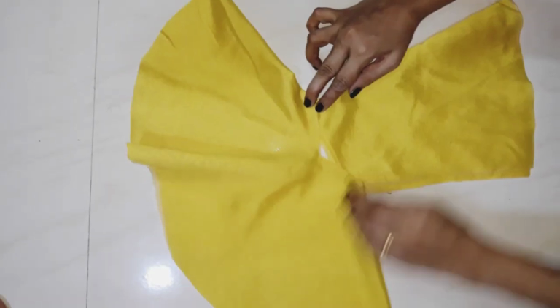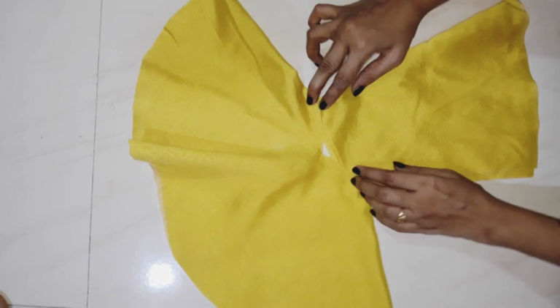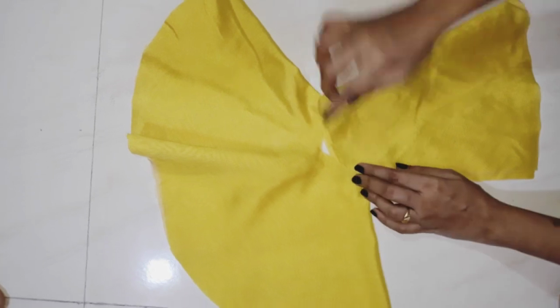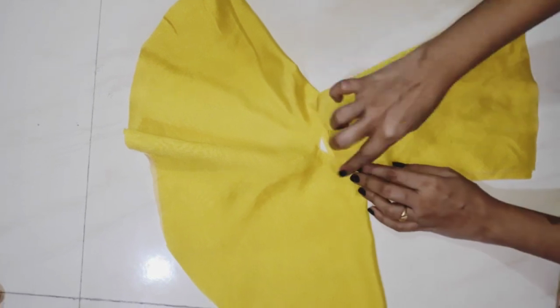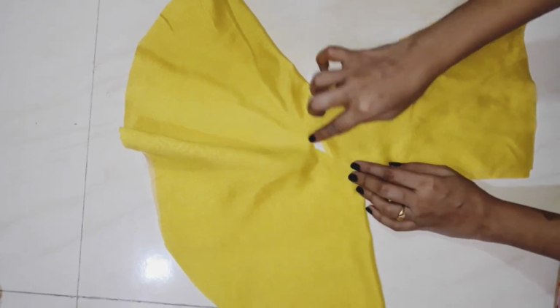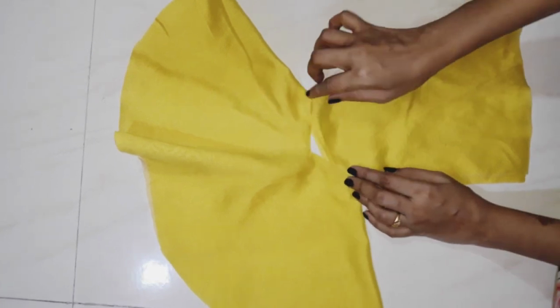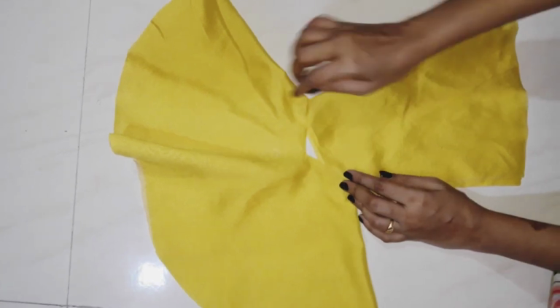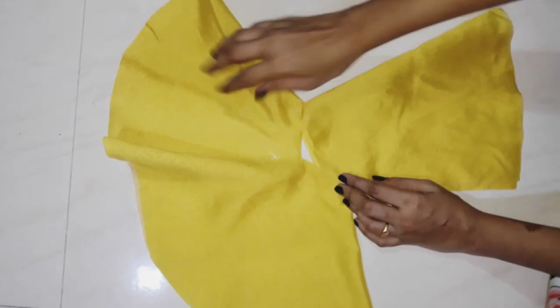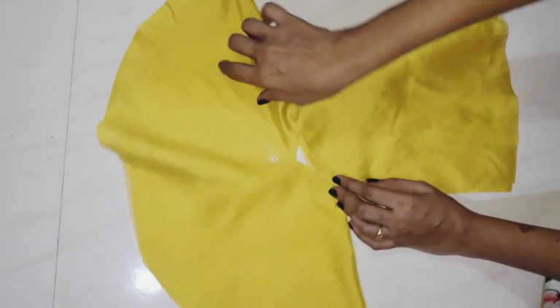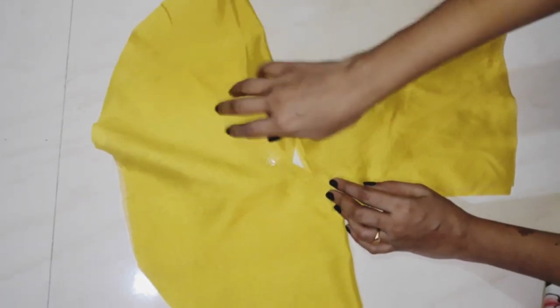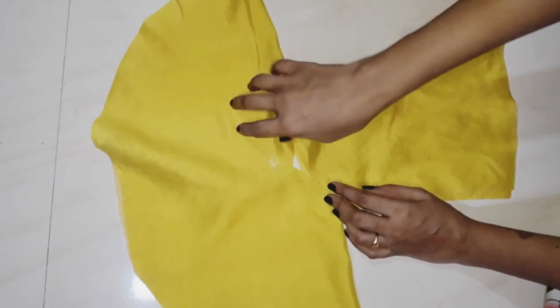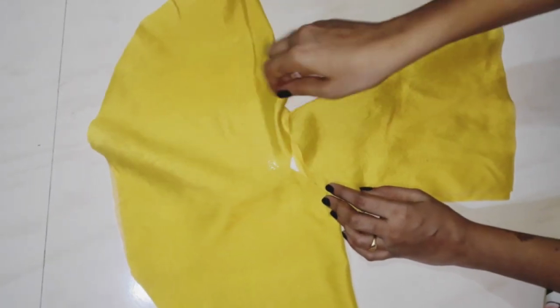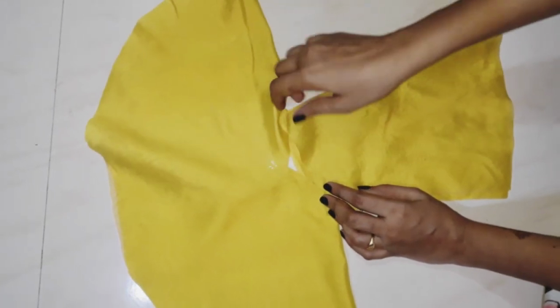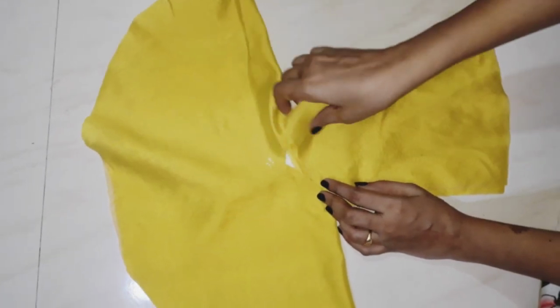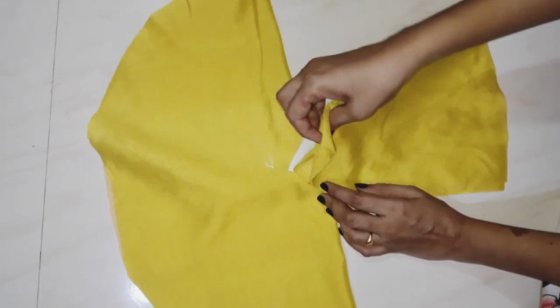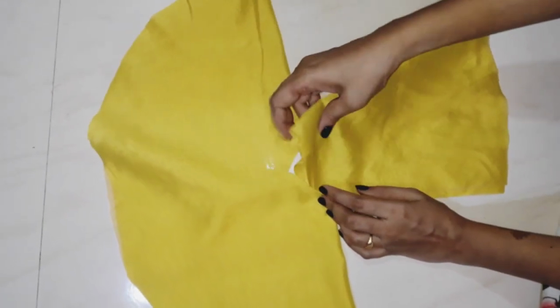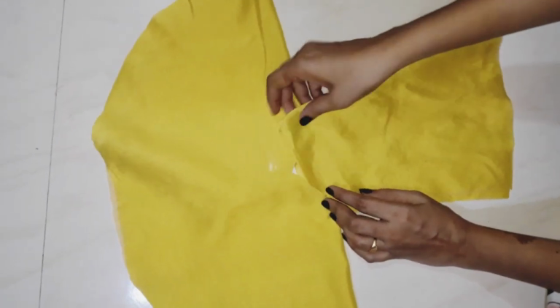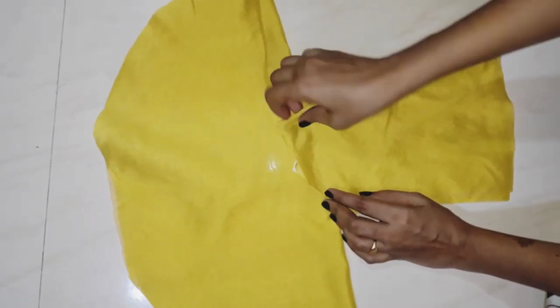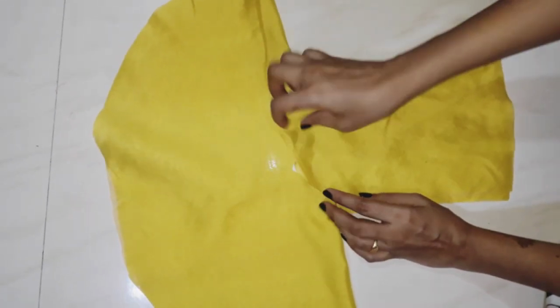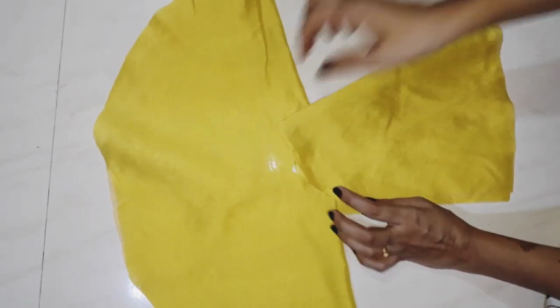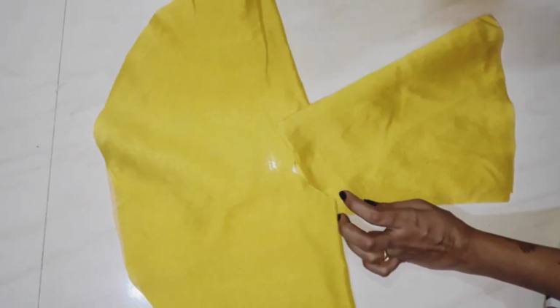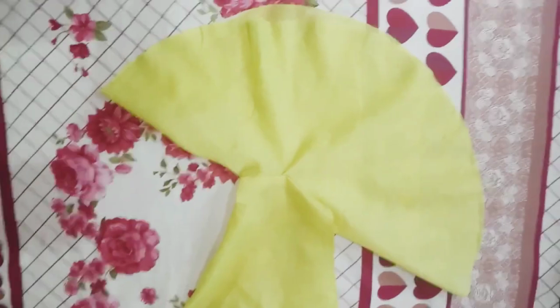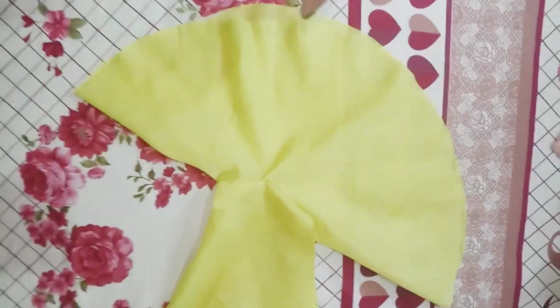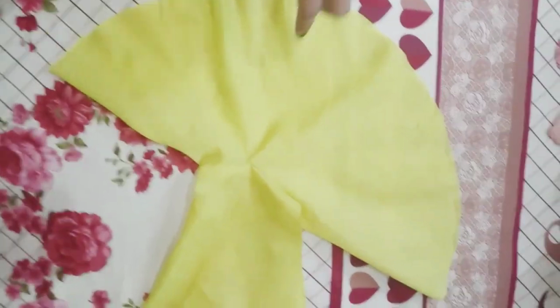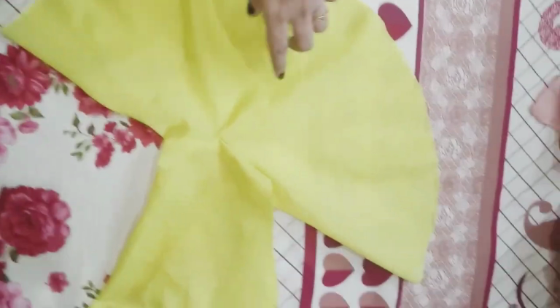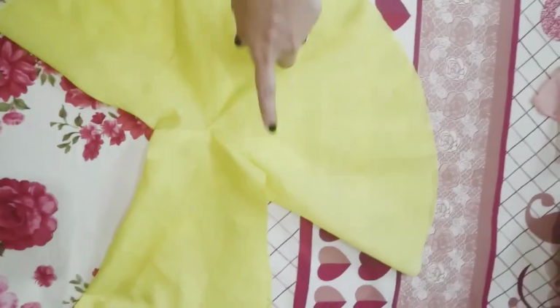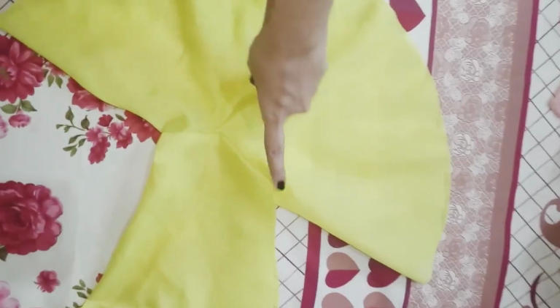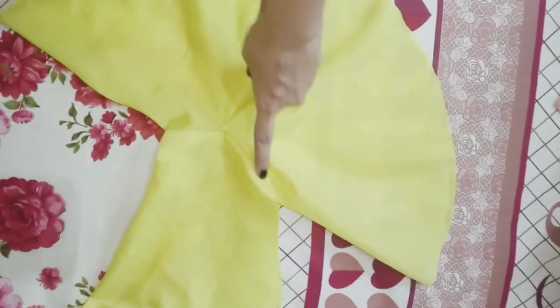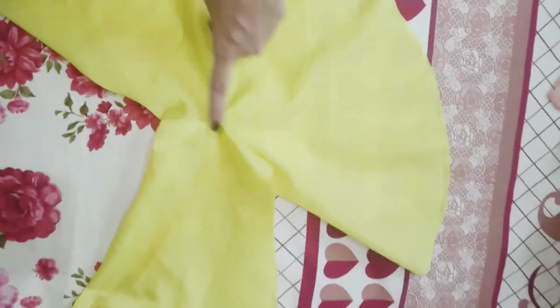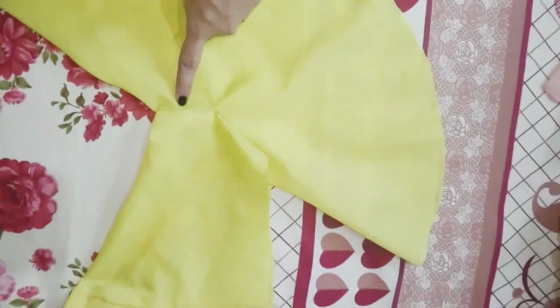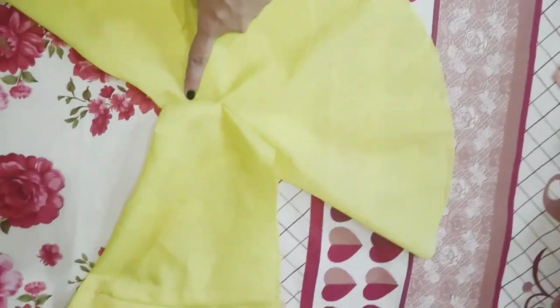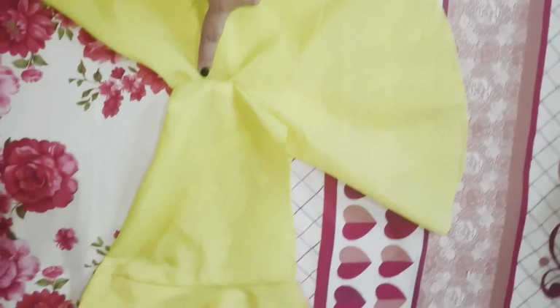I will attach it like this. I have attached it to the sleeves.